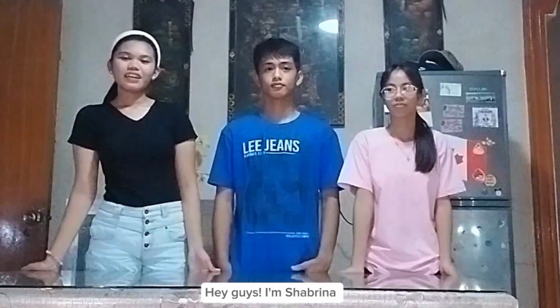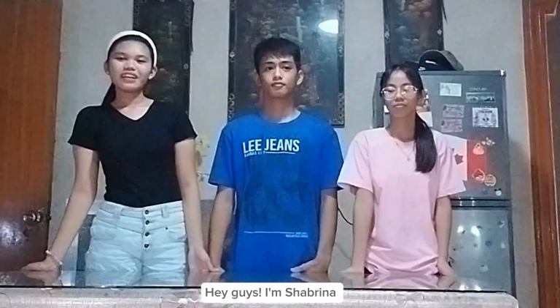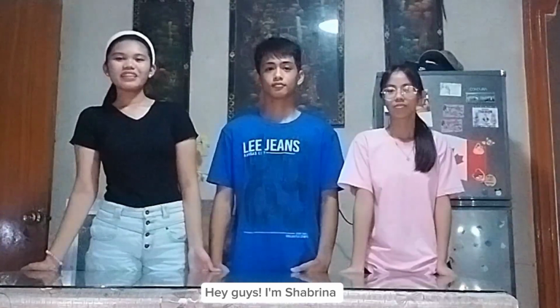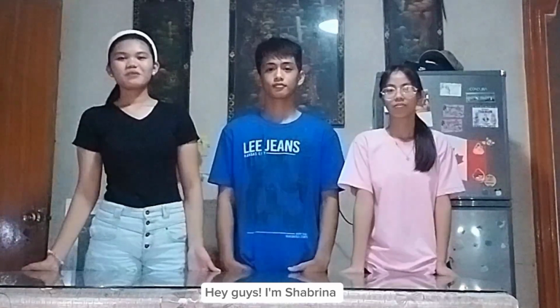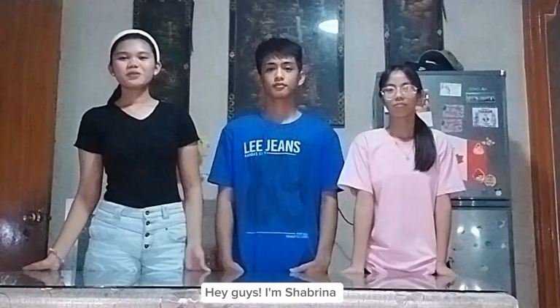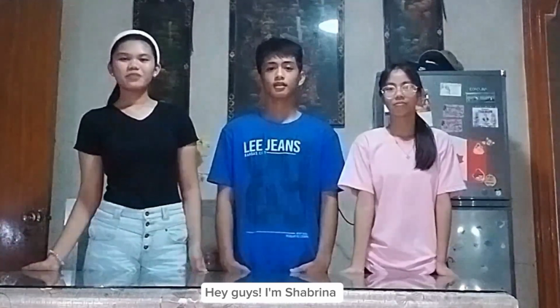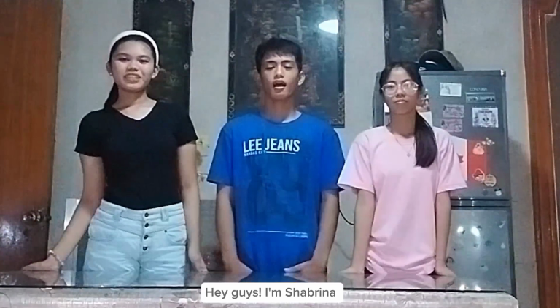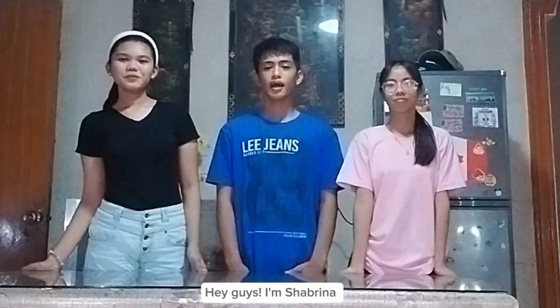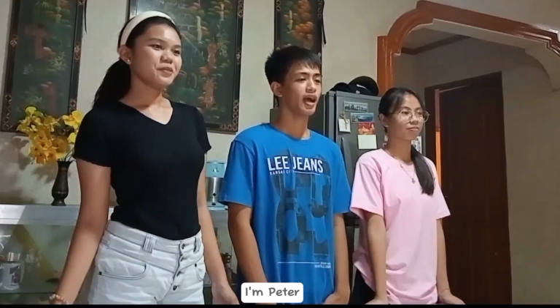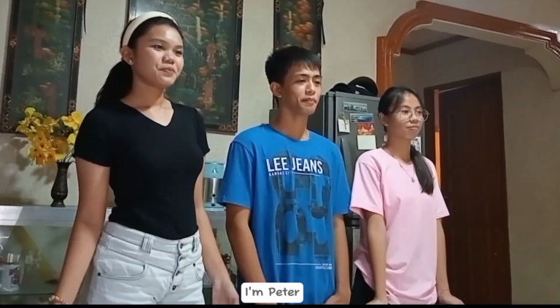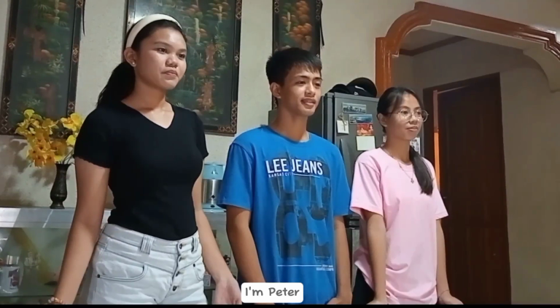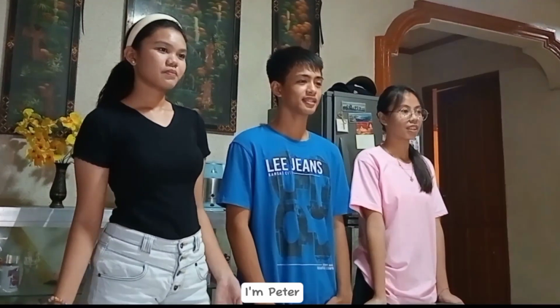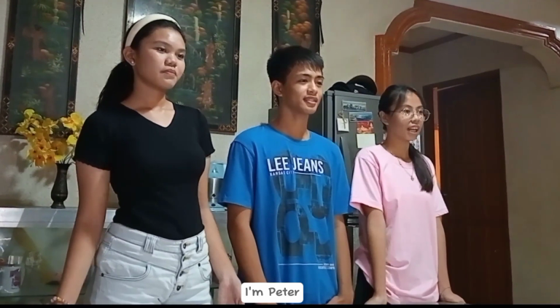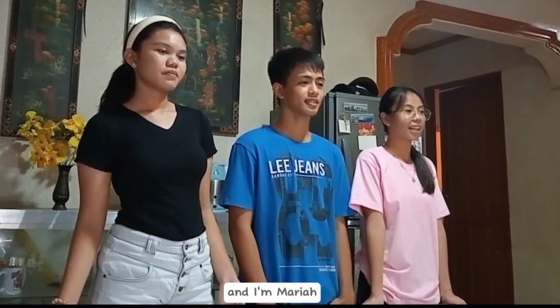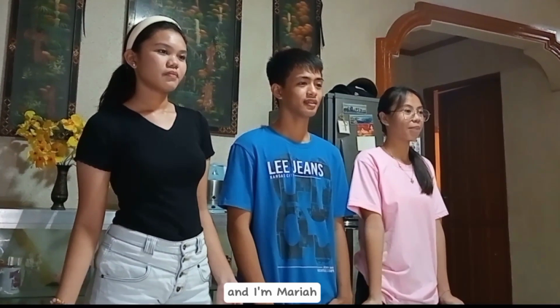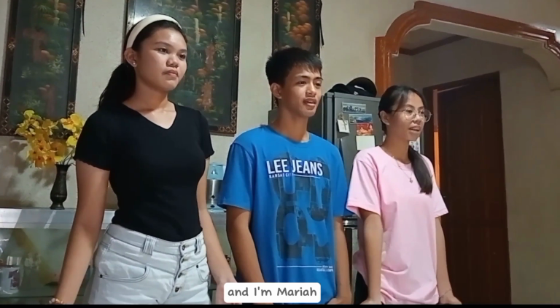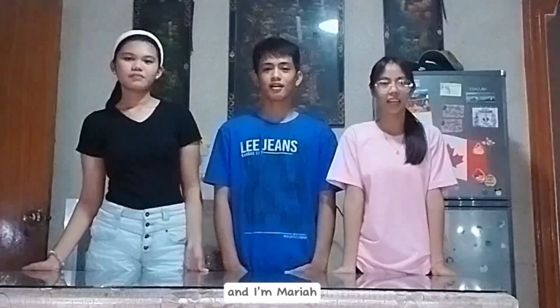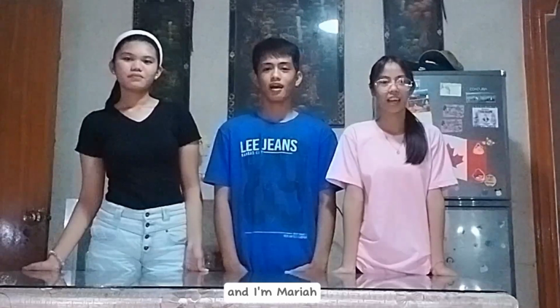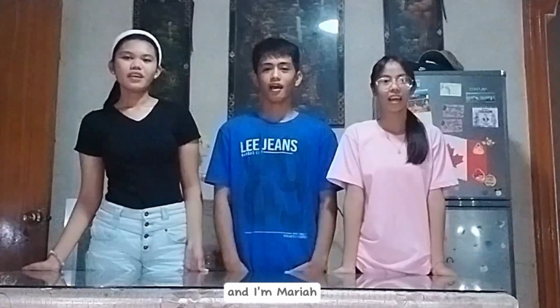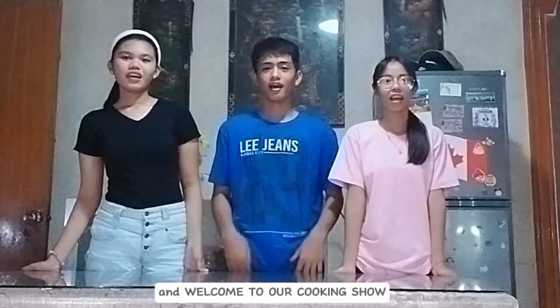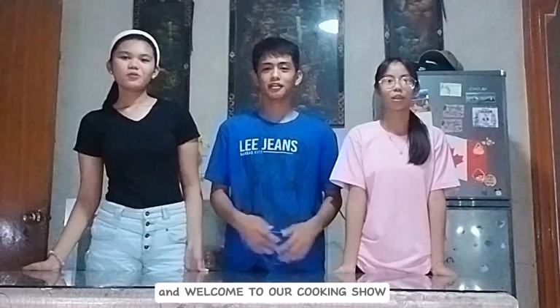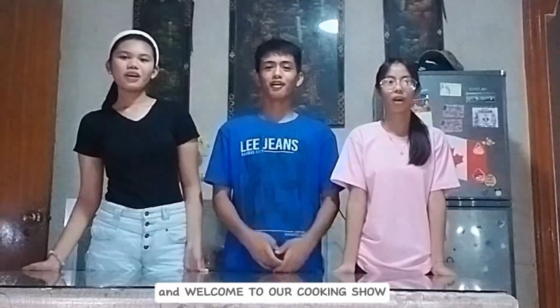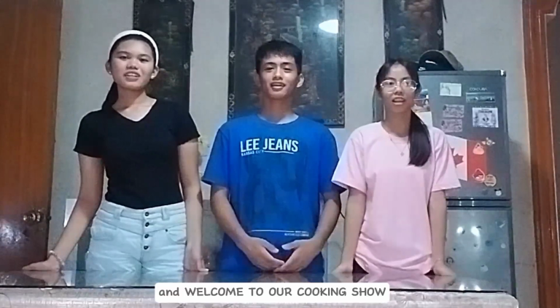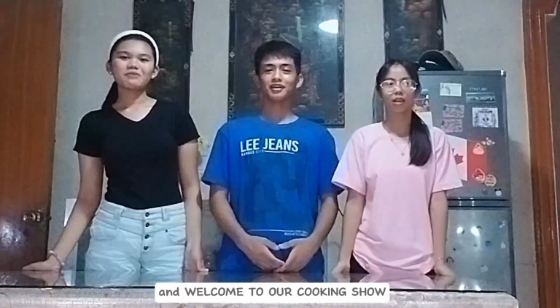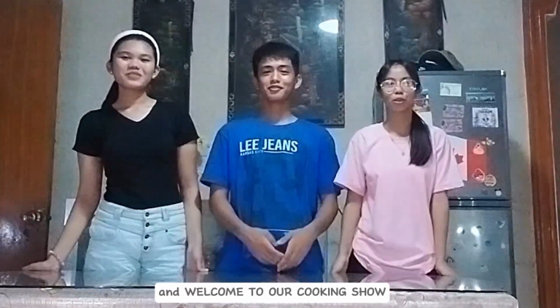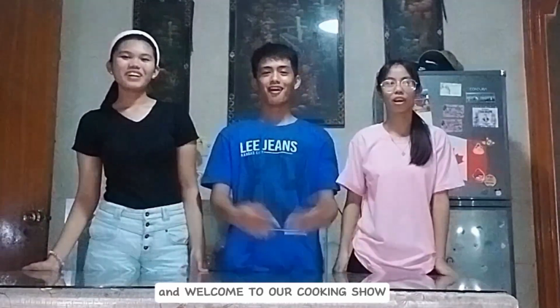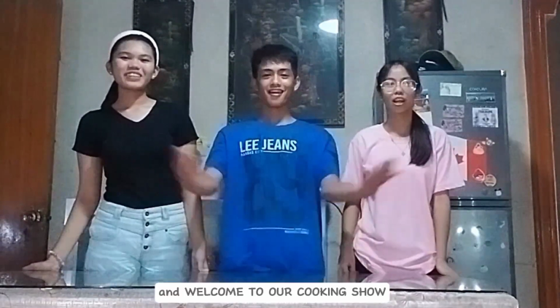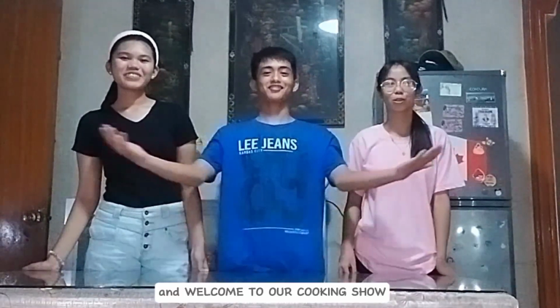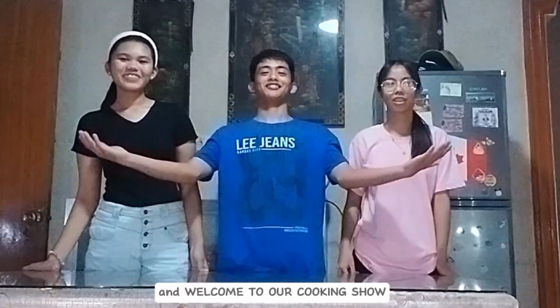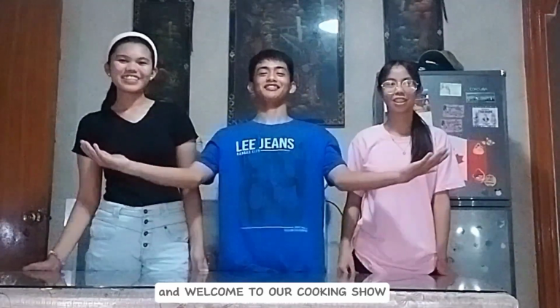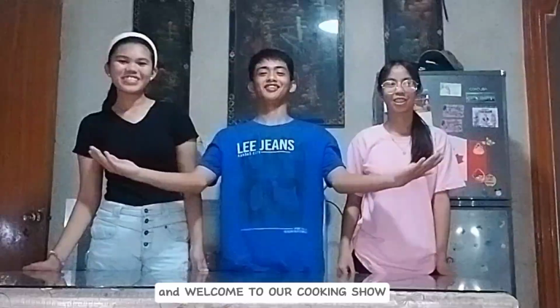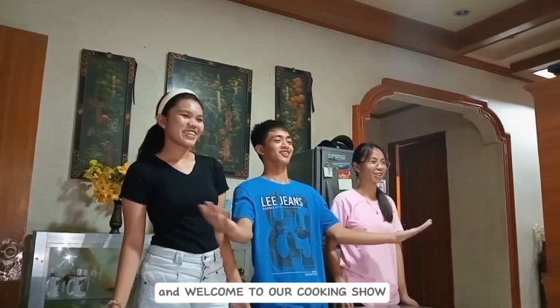Hey guys, I'm Shabrina. I'm Peter. And I'm Mariah. And welcome to our cooking show.